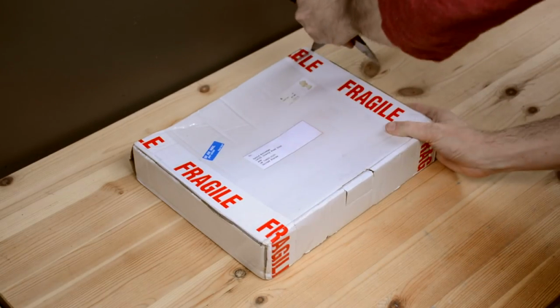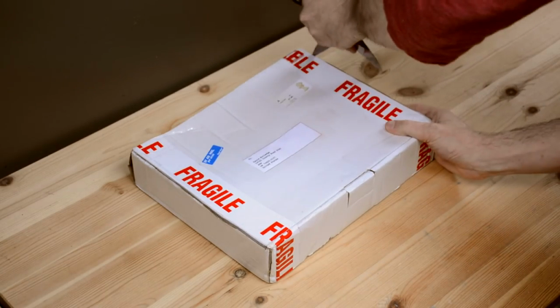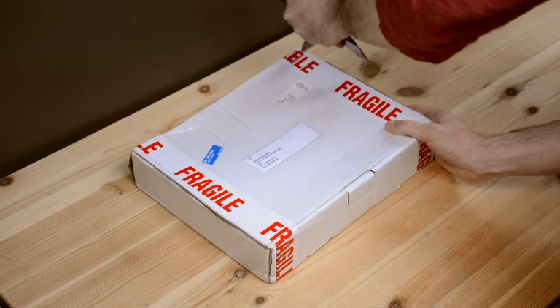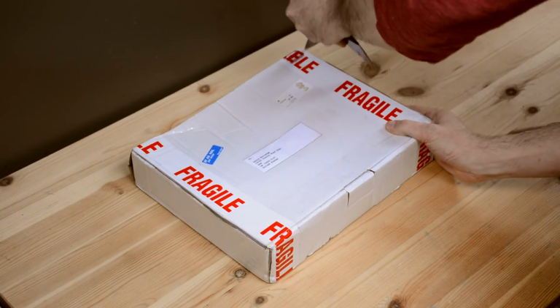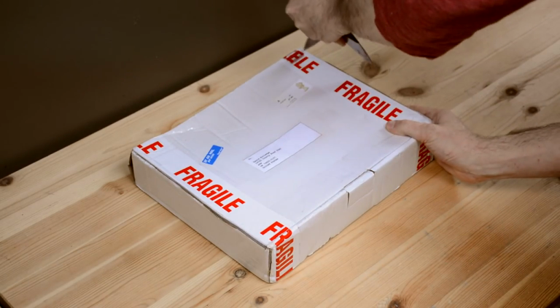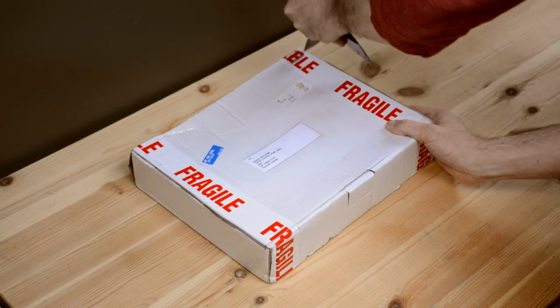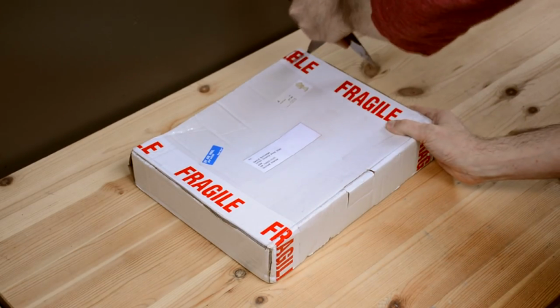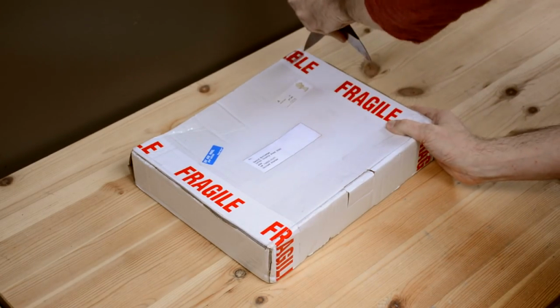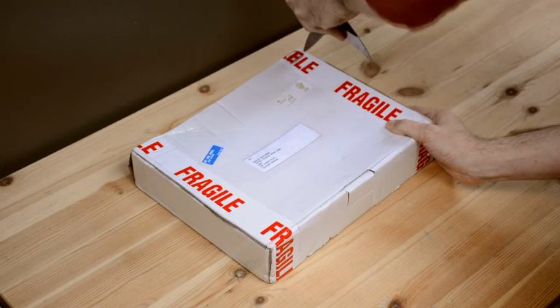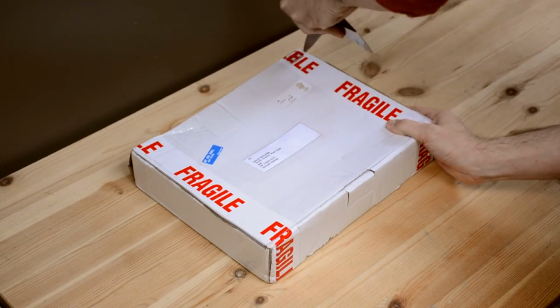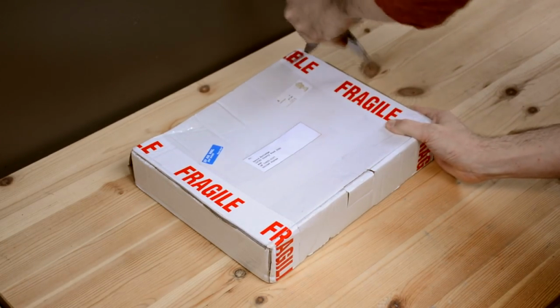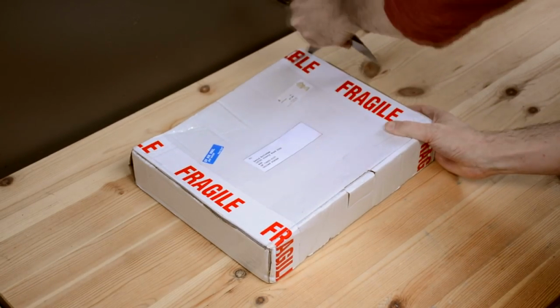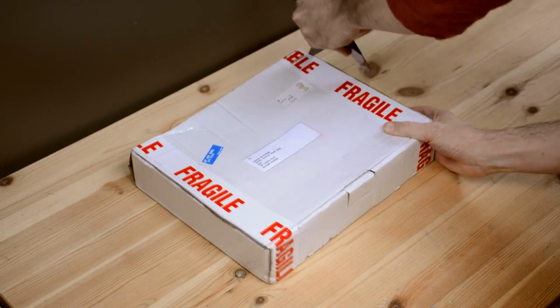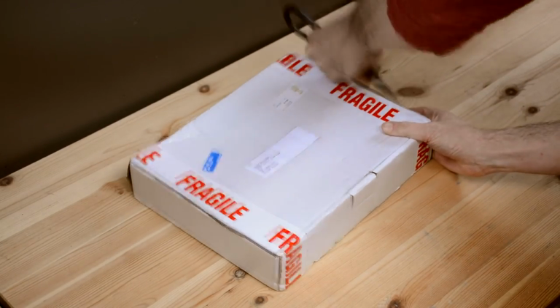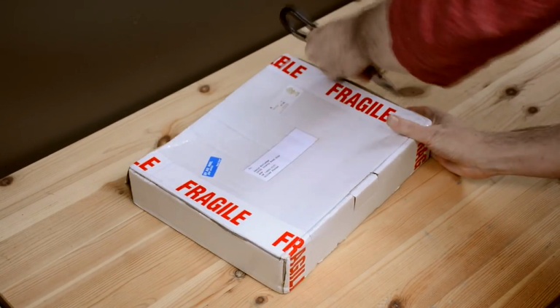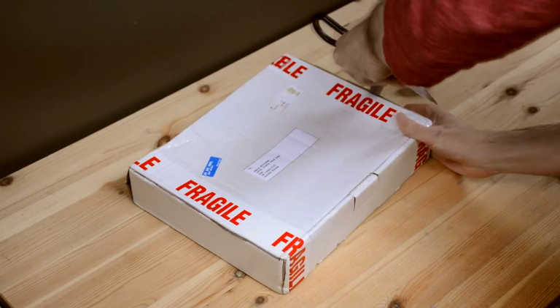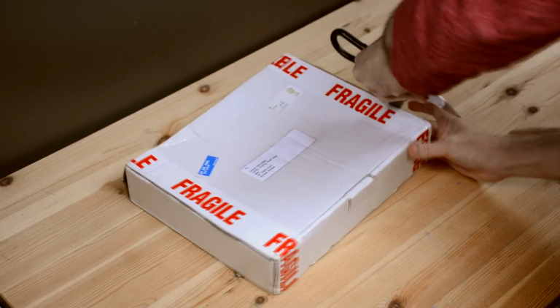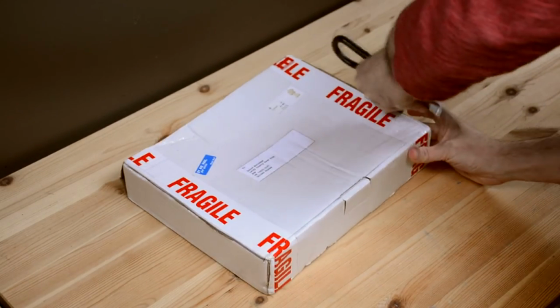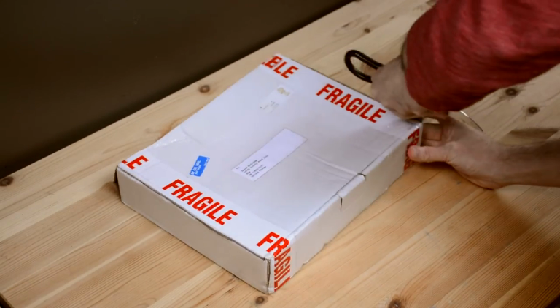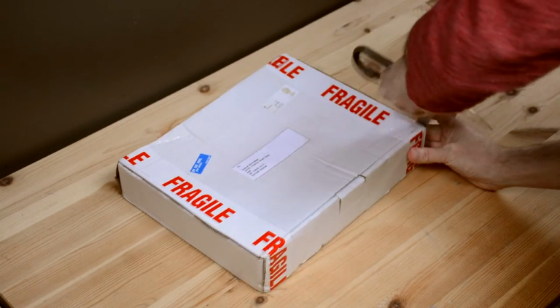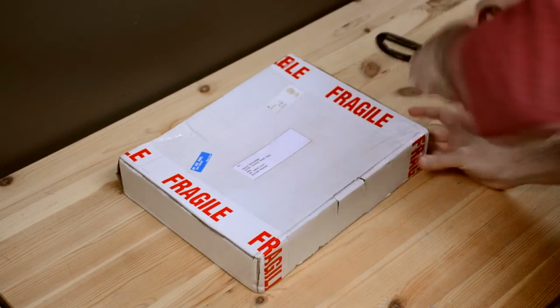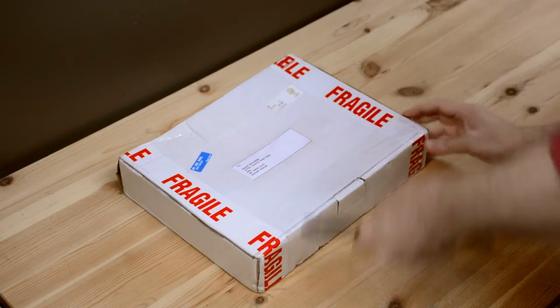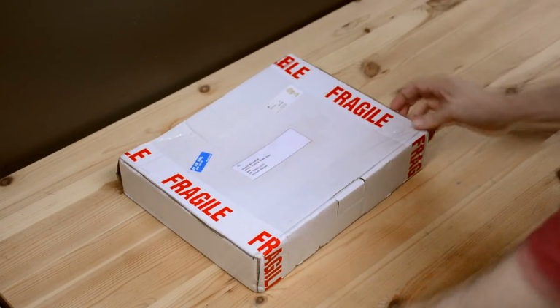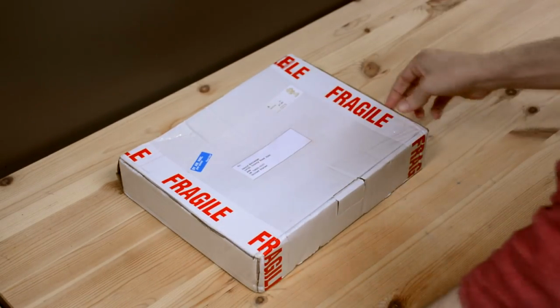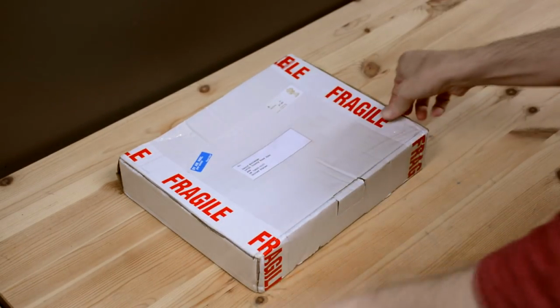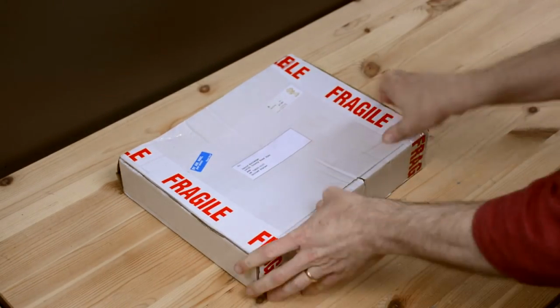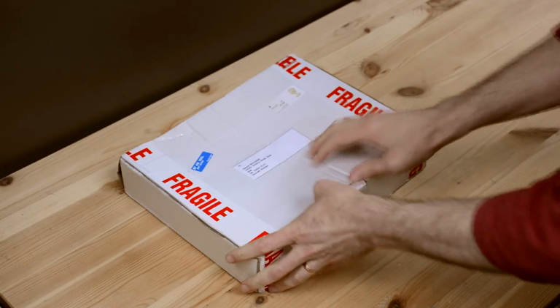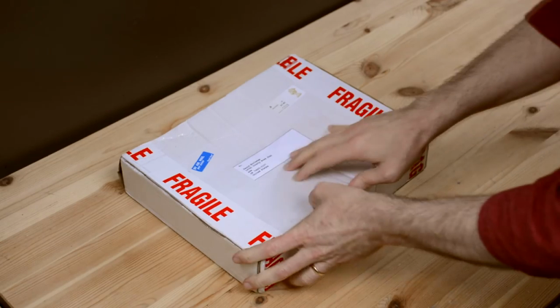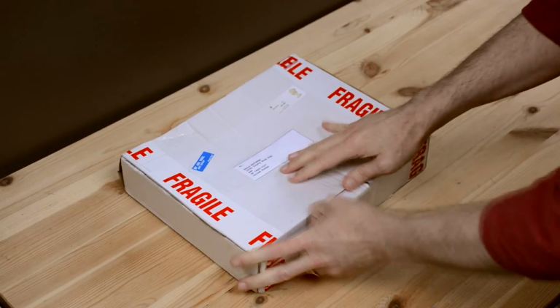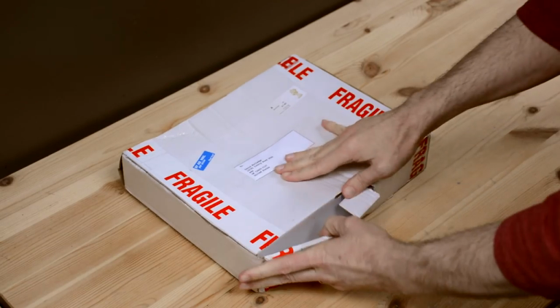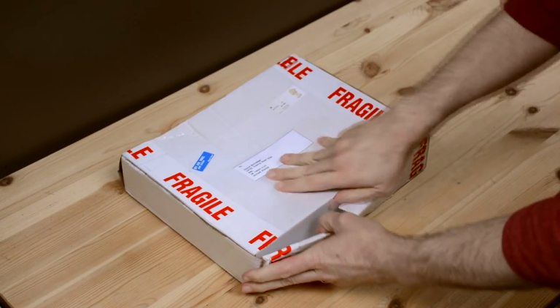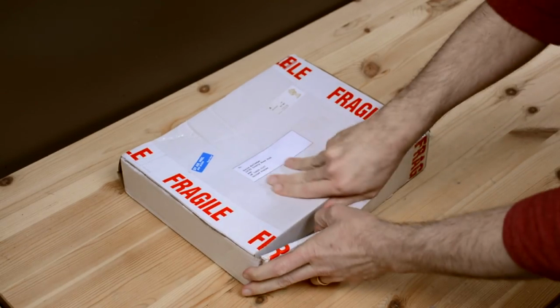Only 77 copies ended up being made. Today I got mine in the mail, so let's check it out.